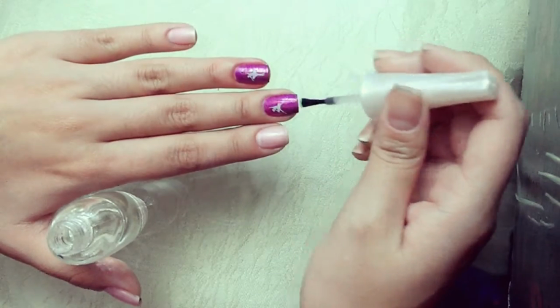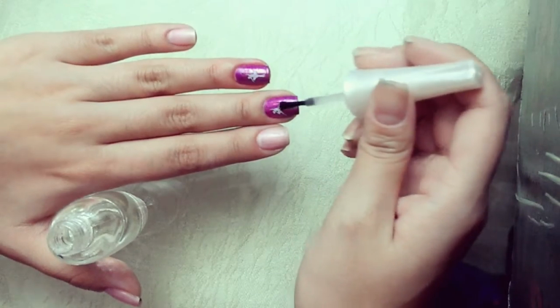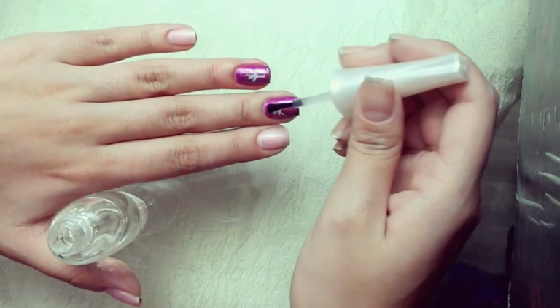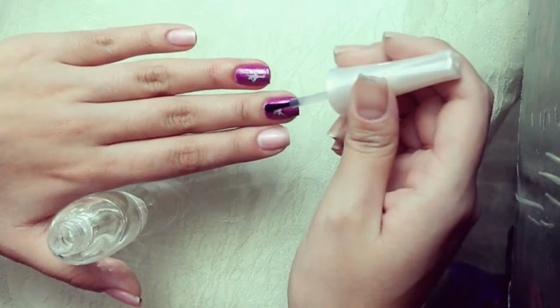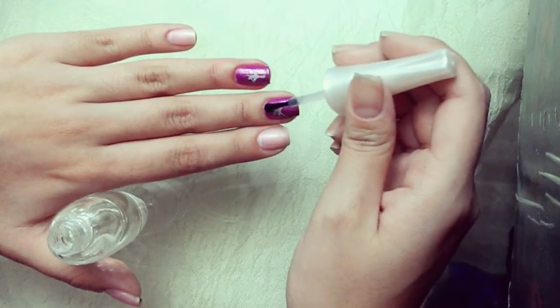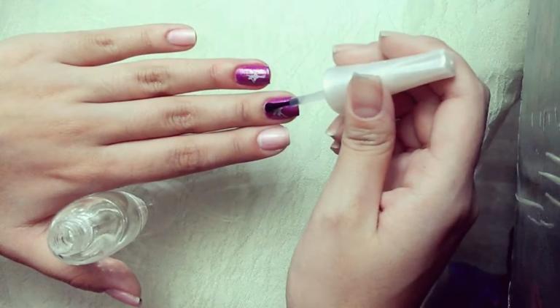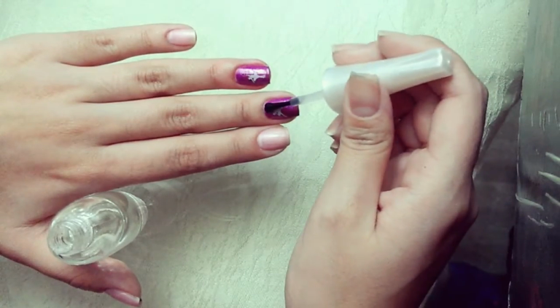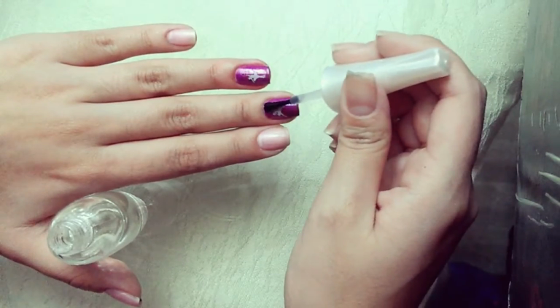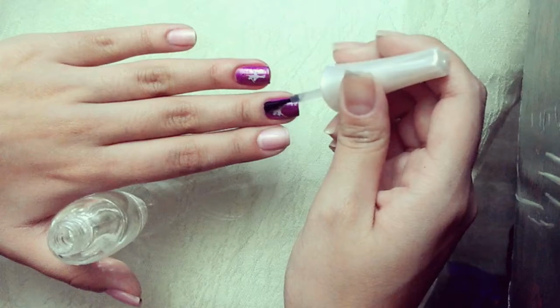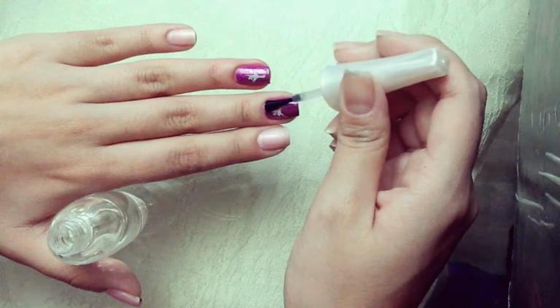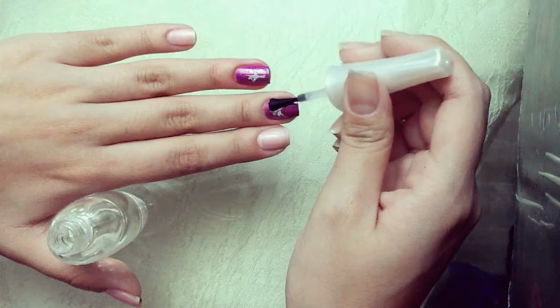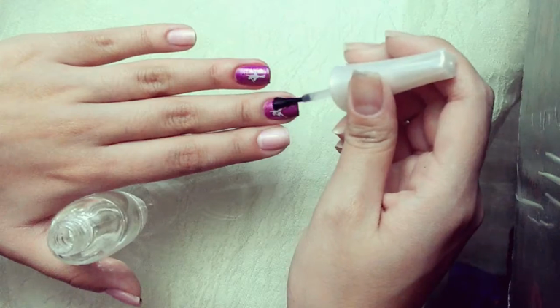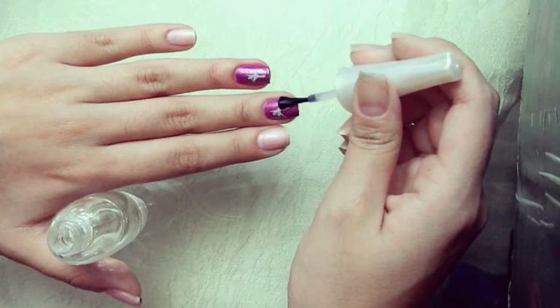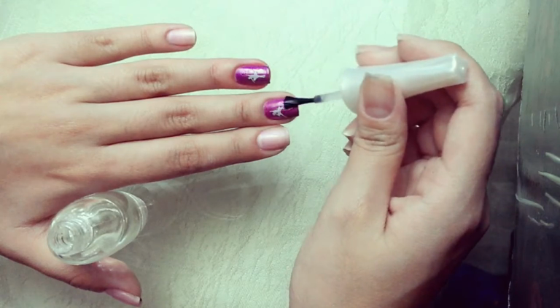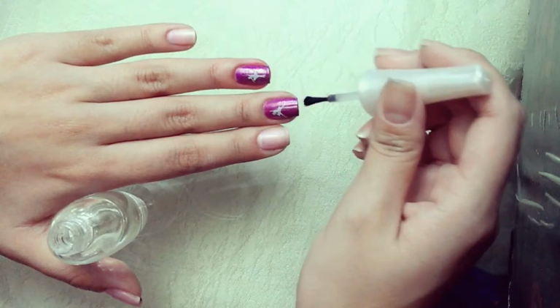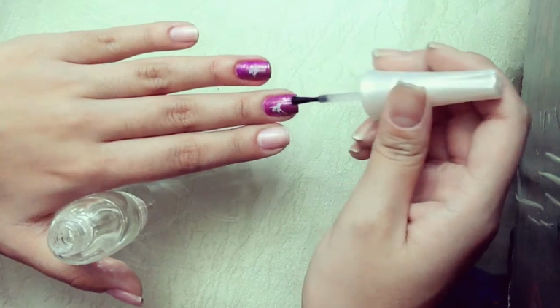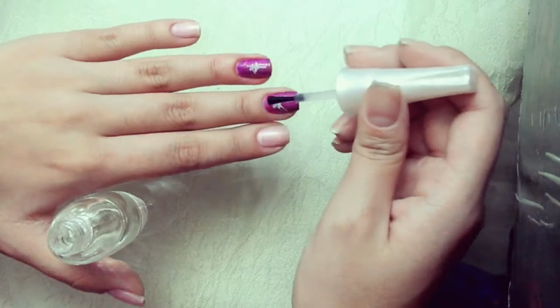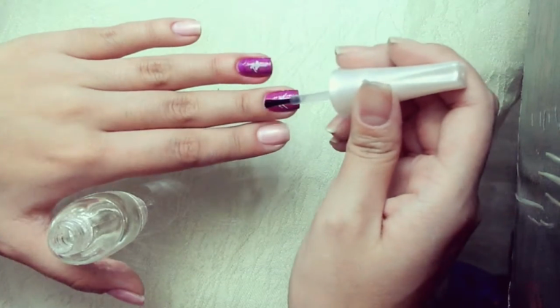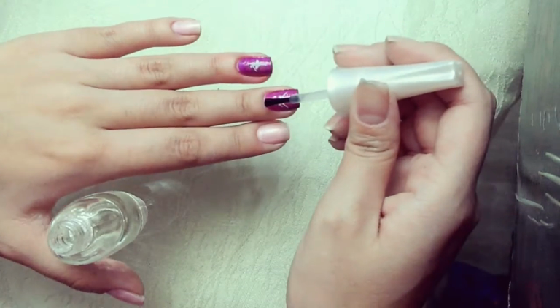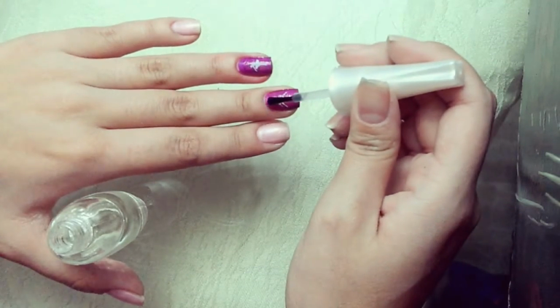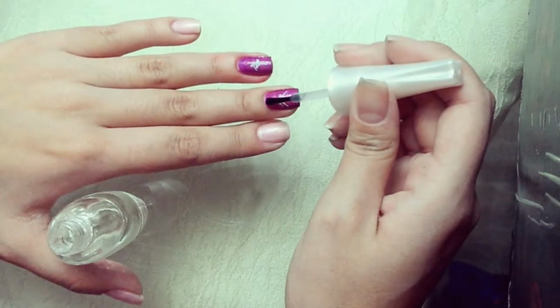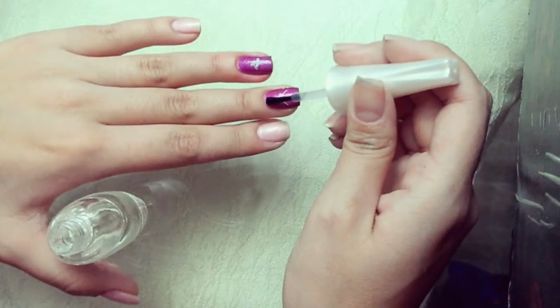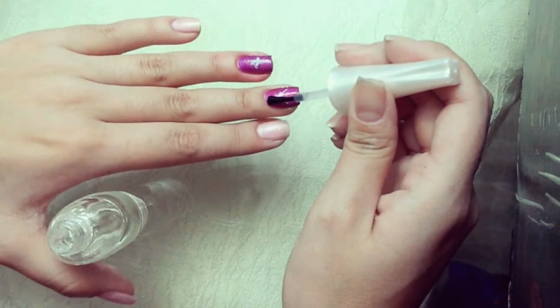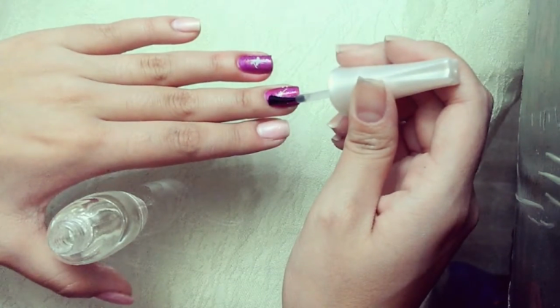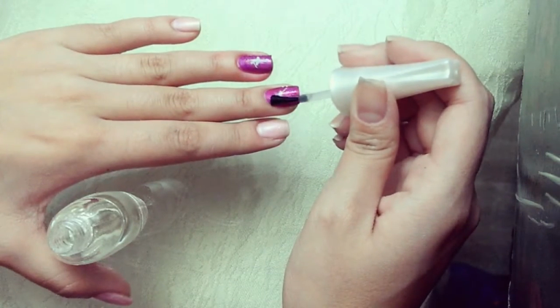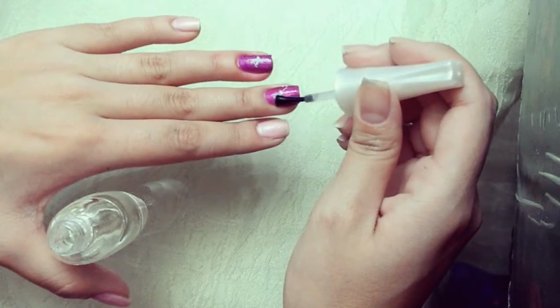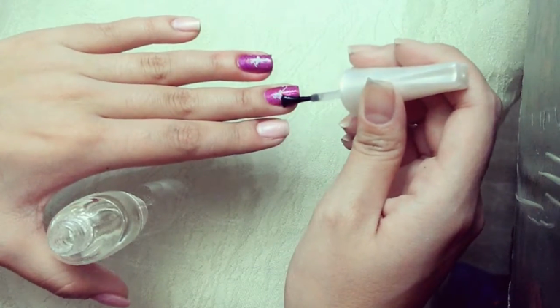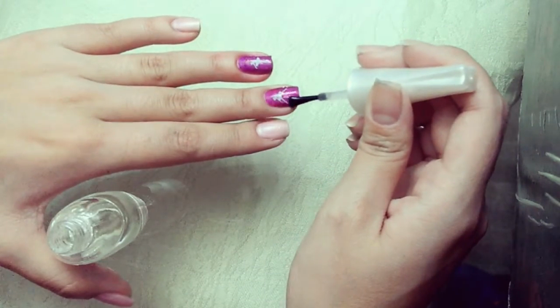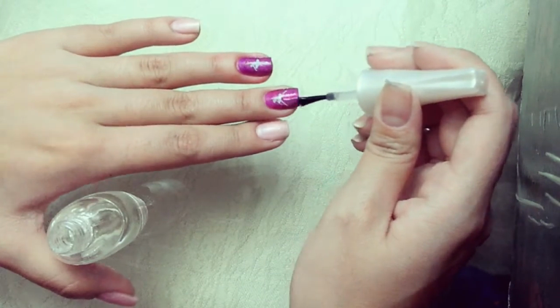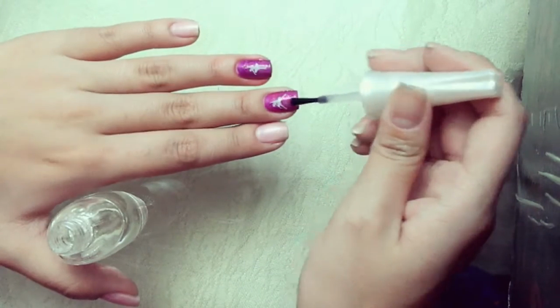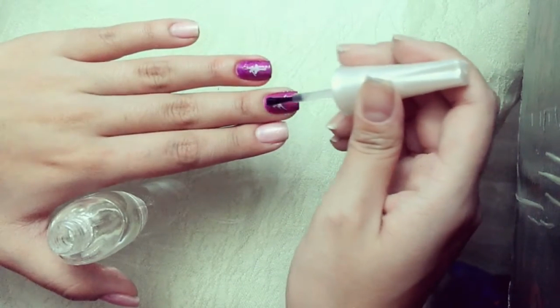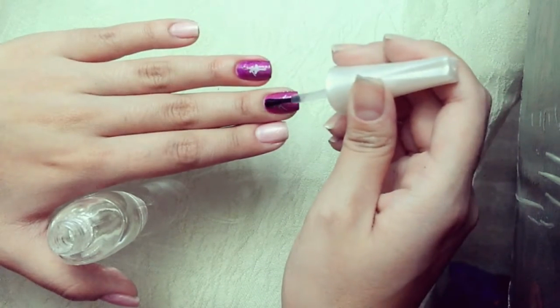Finally, apply a glossy top coat to every nail to seal the design.